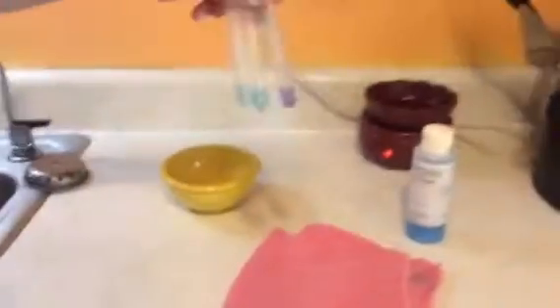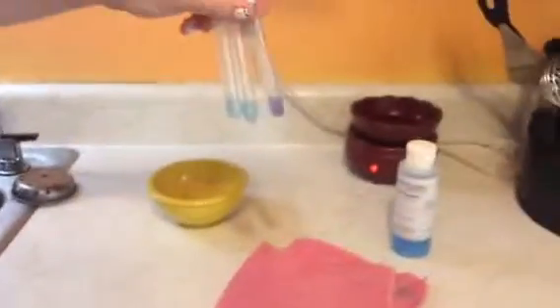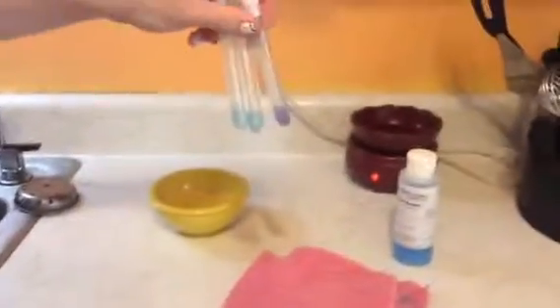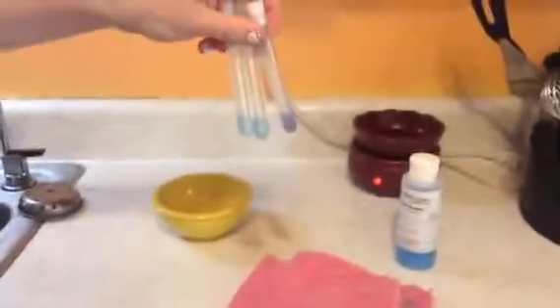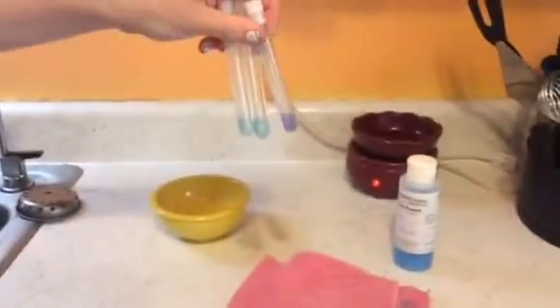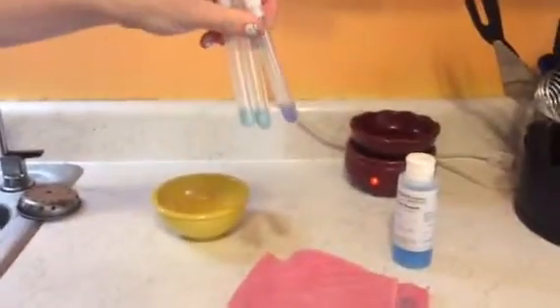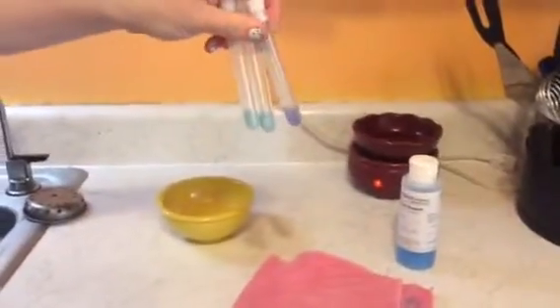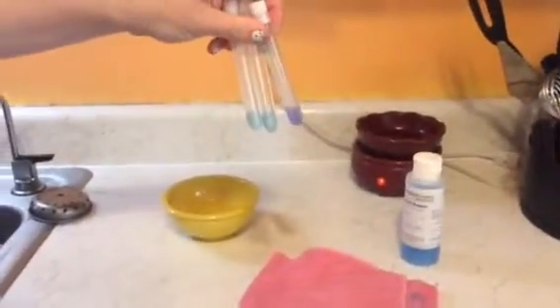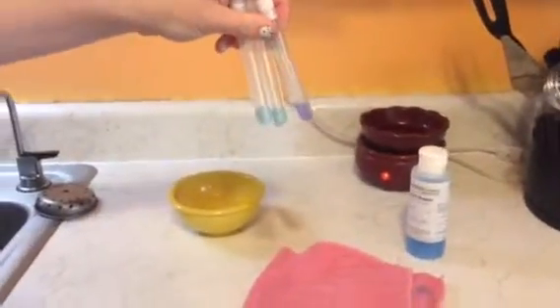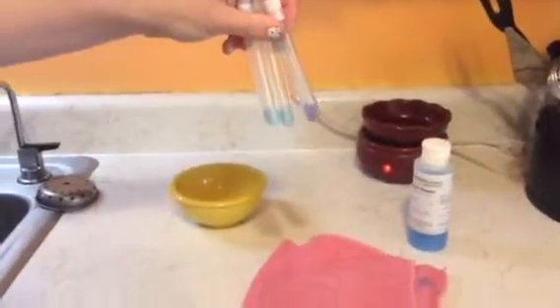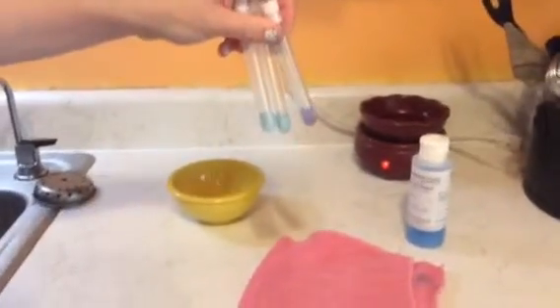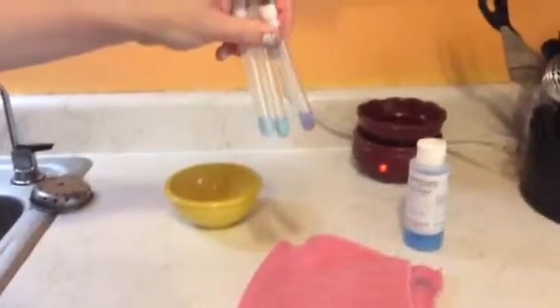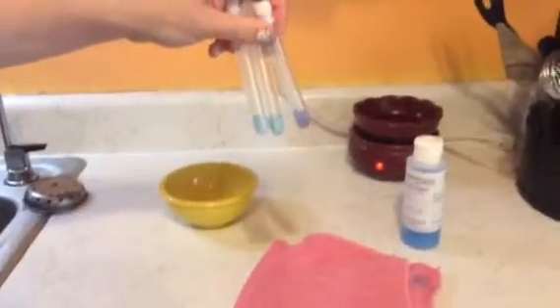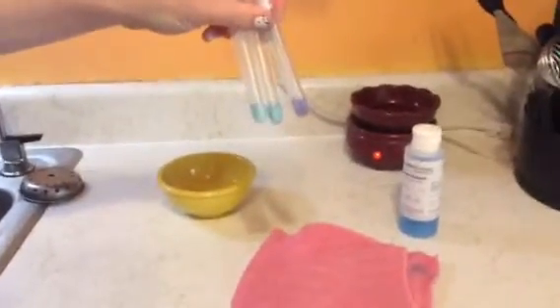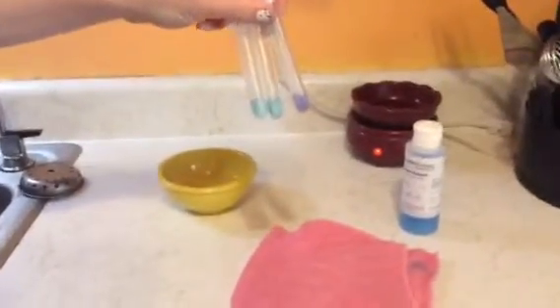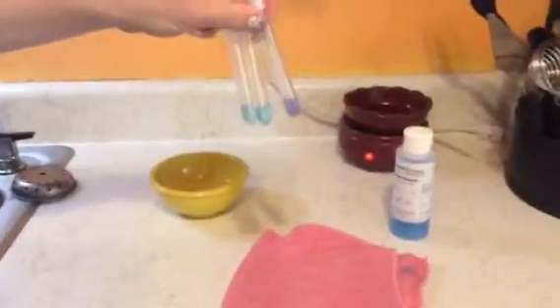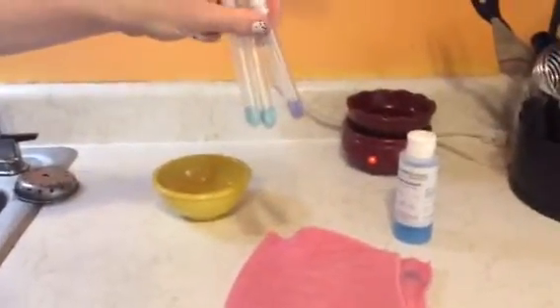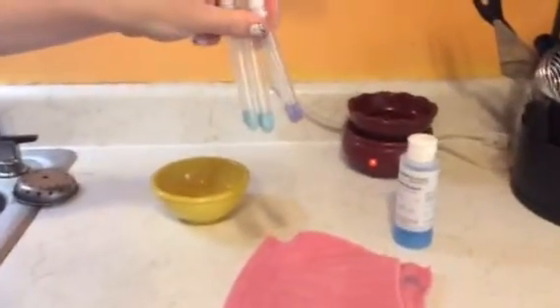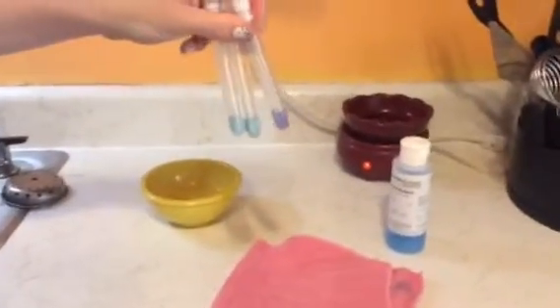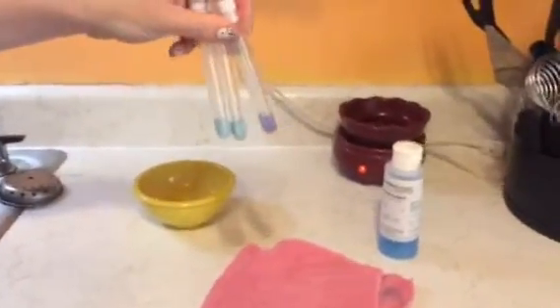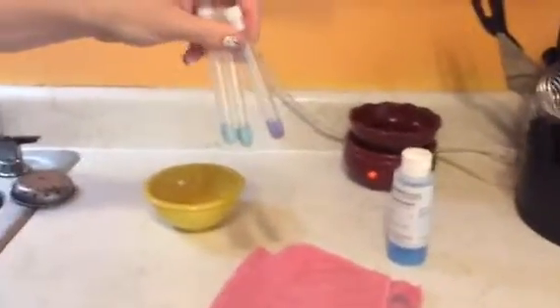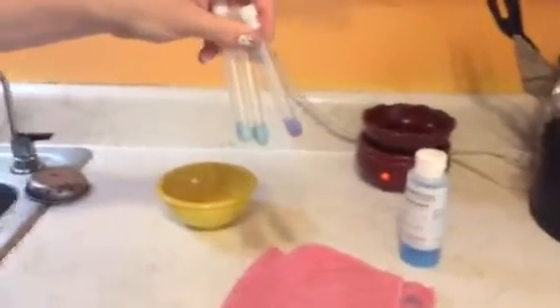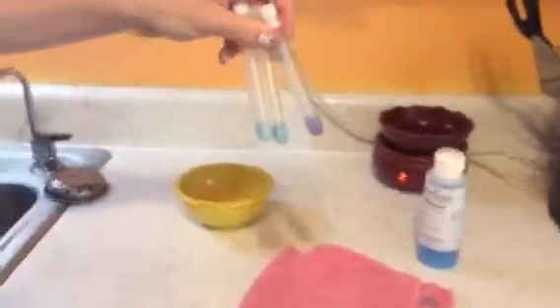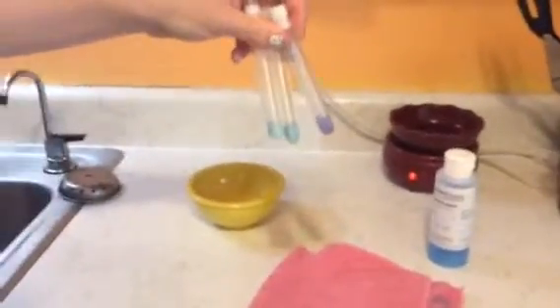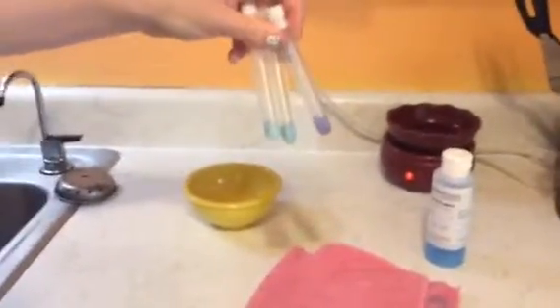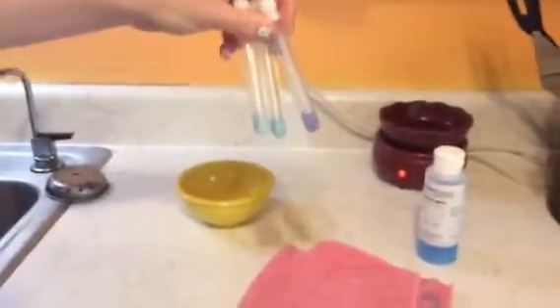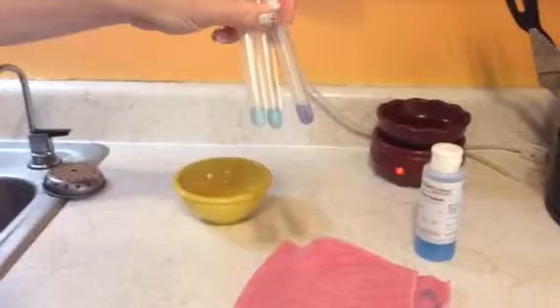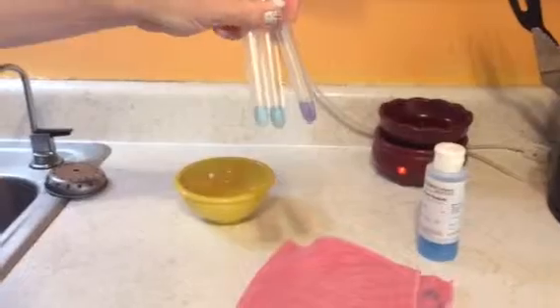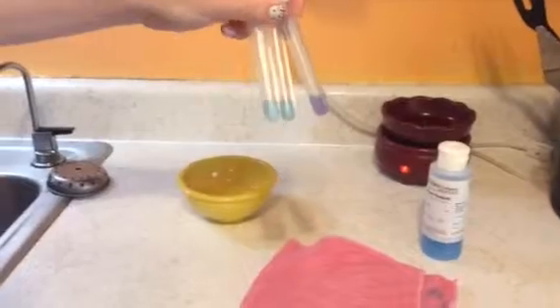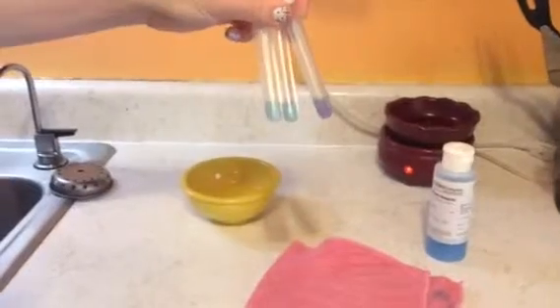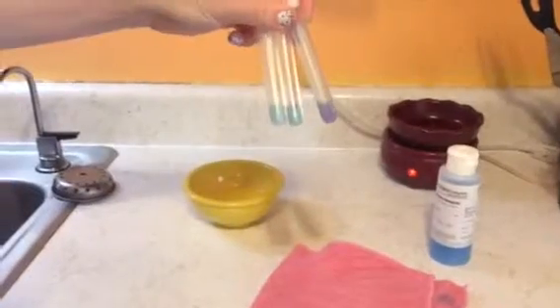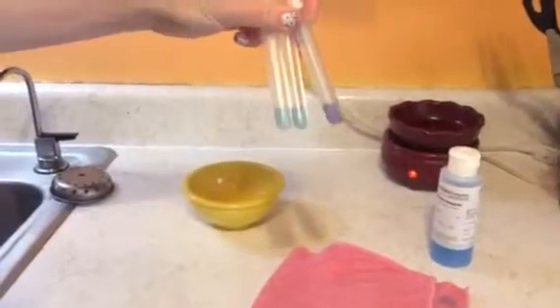So there's your proof that the Norwex microfiber is going to pick up and disinfect all the dirt, grime, and germs on your counters.